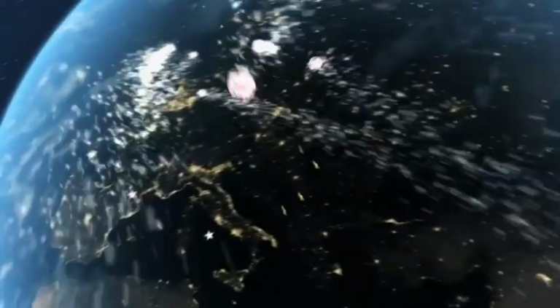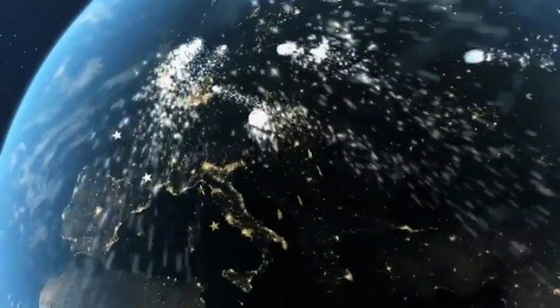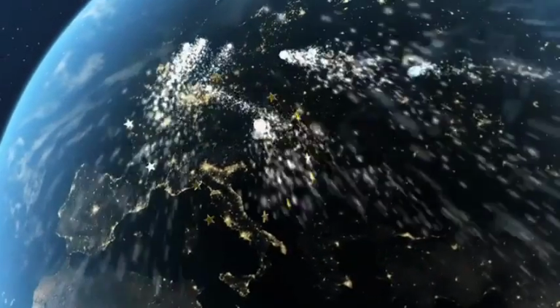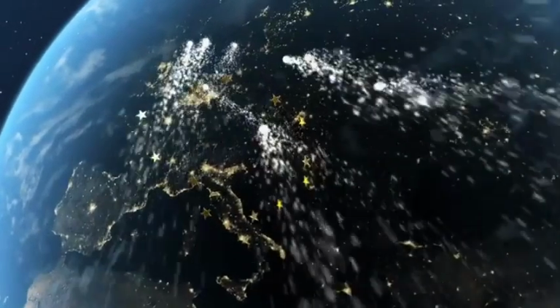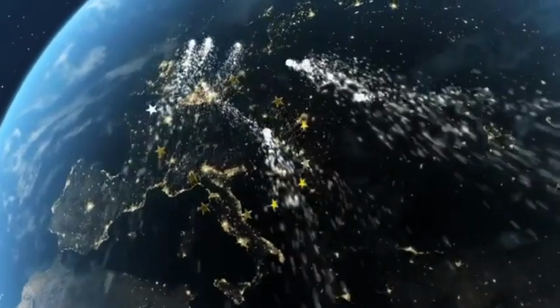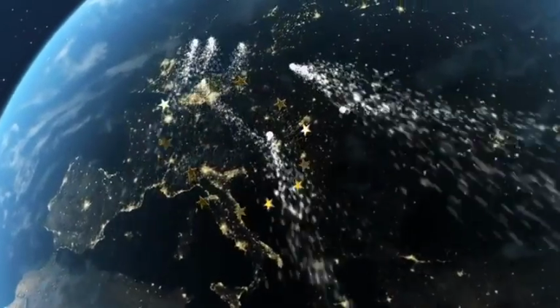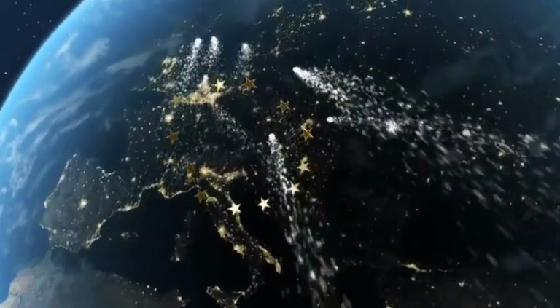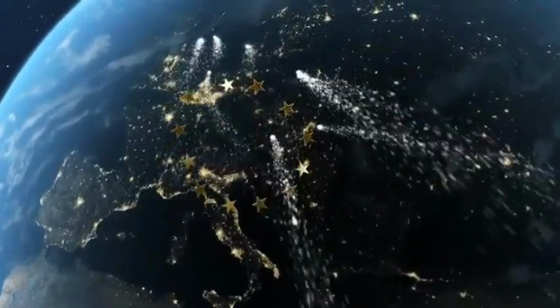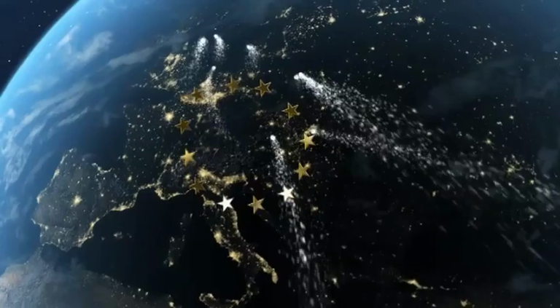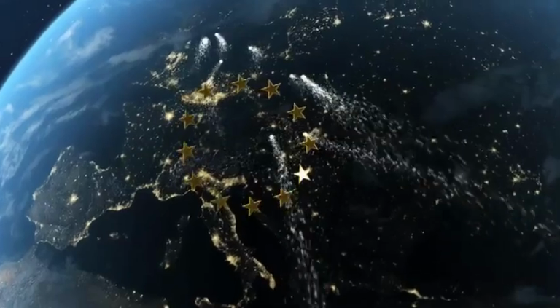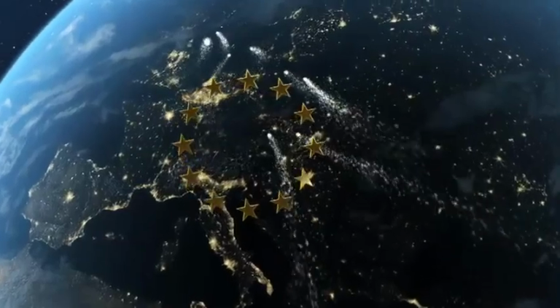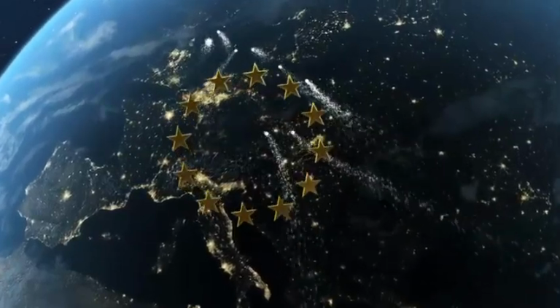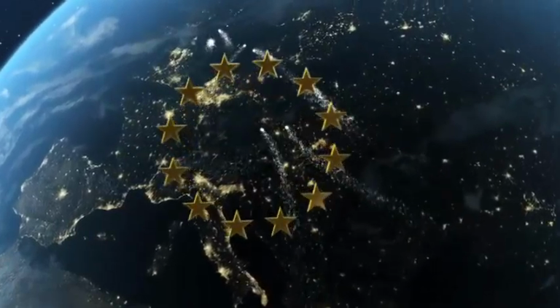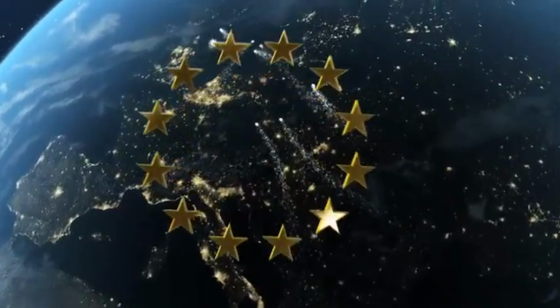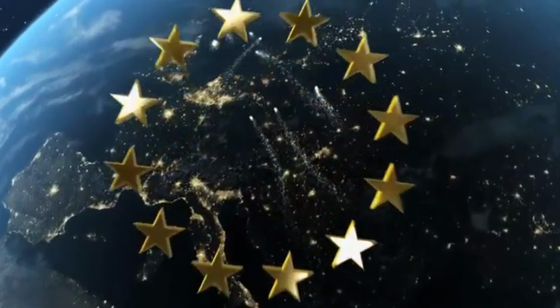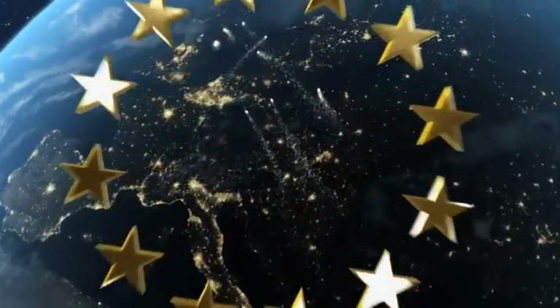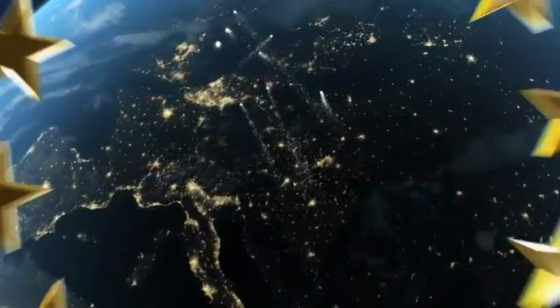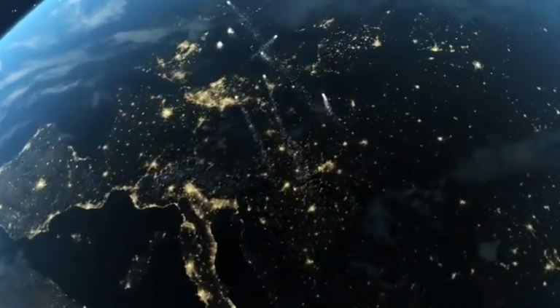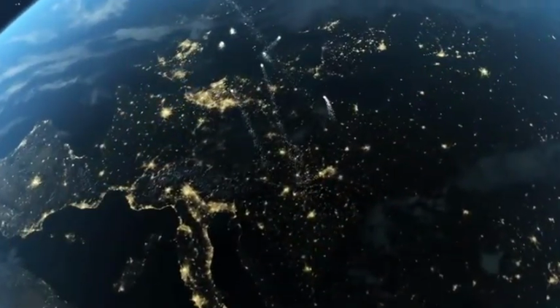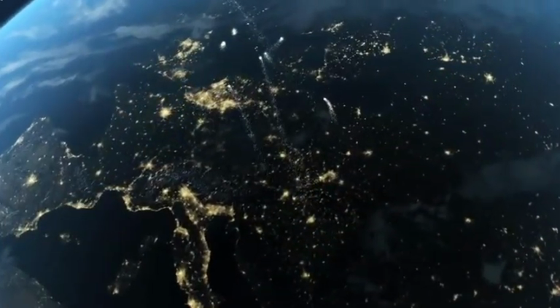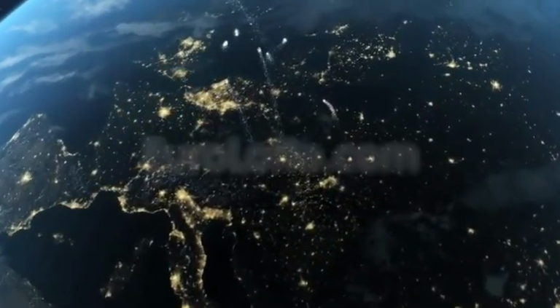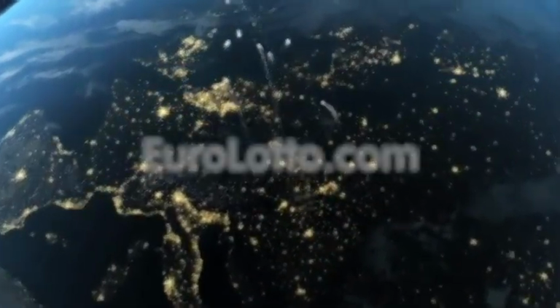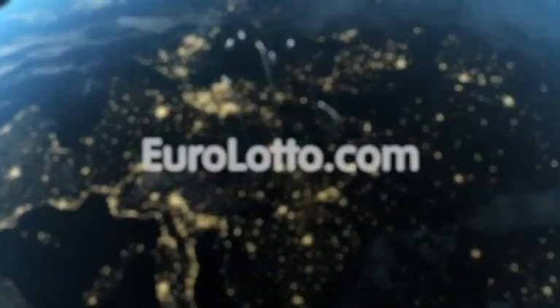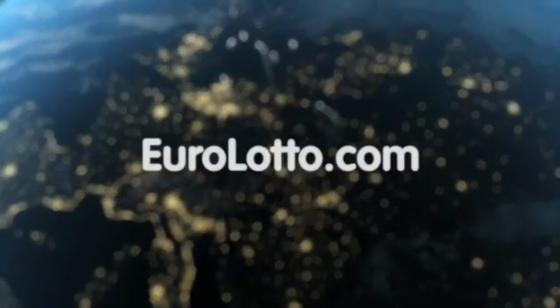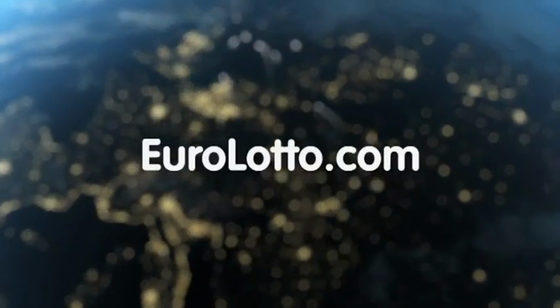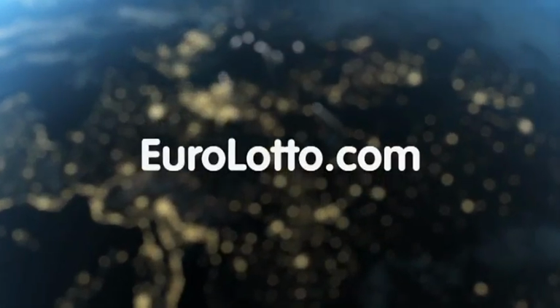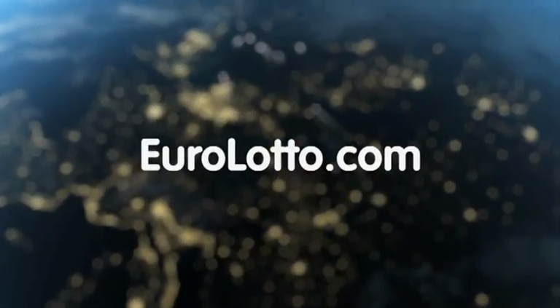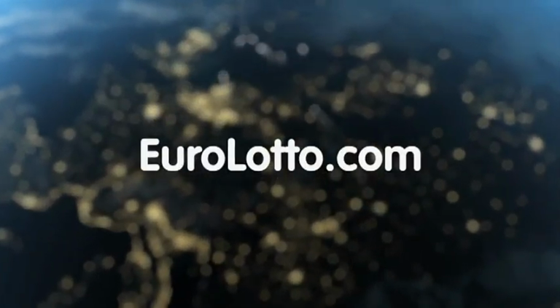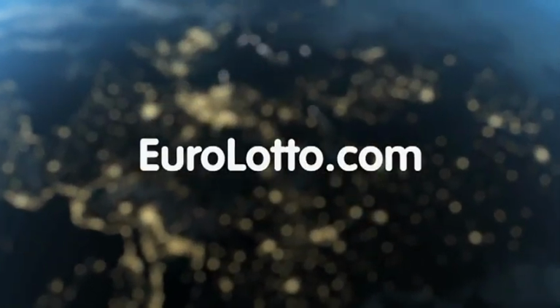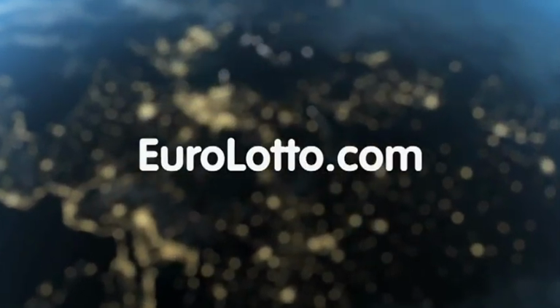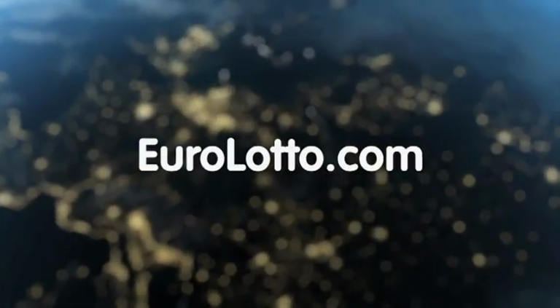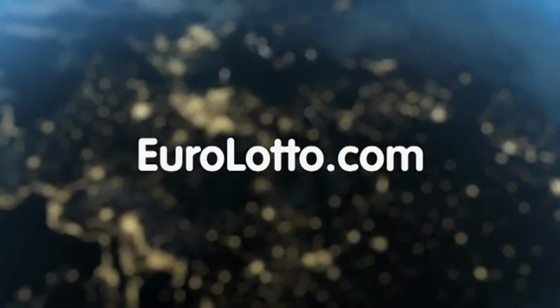That's it from EuroLotto for today. Hope you've enjoyed tonight's draw and we'll see you all again tomorrow night — same time, same place.